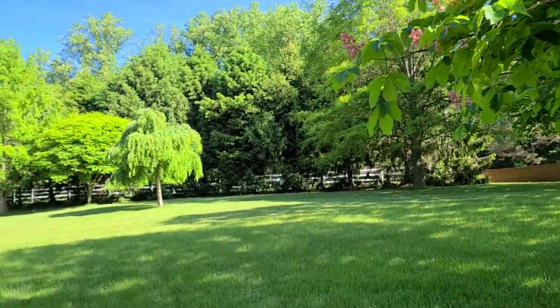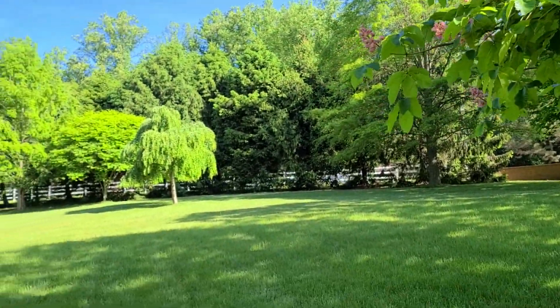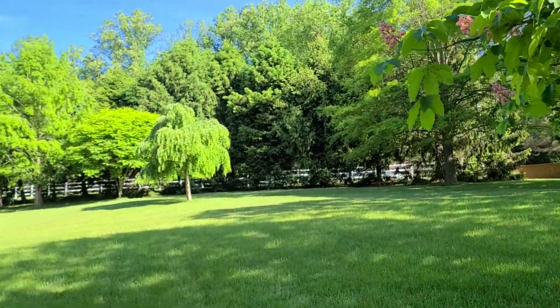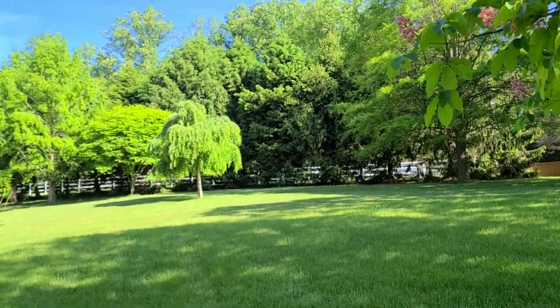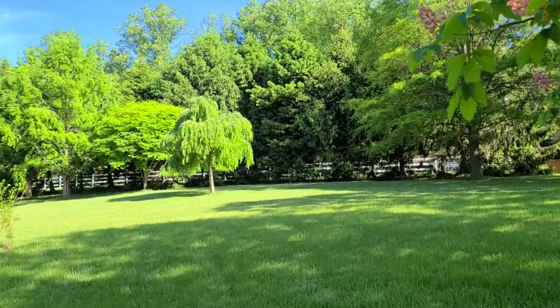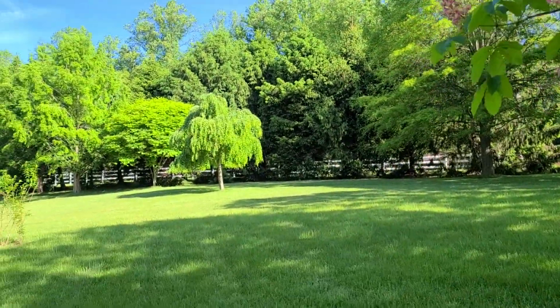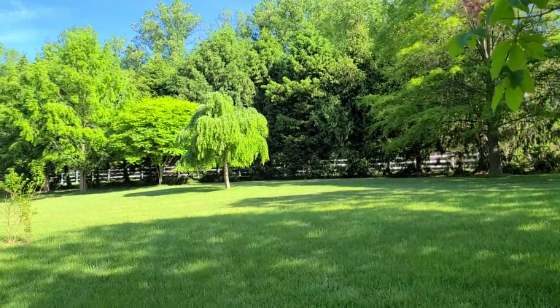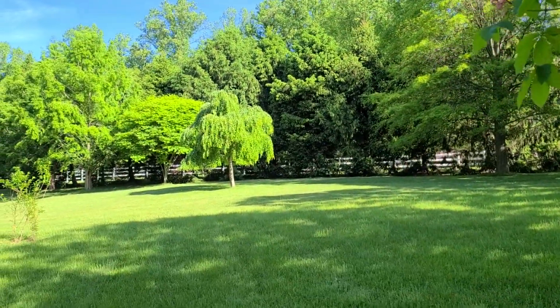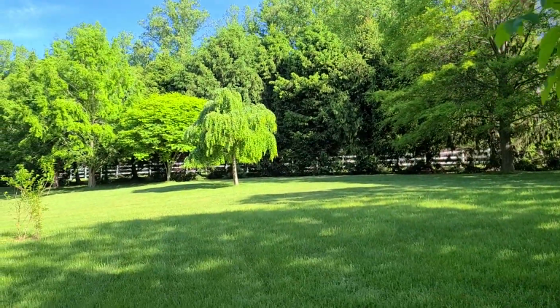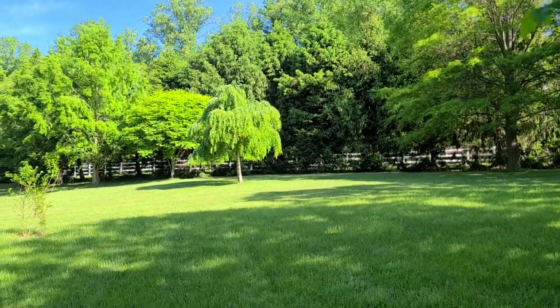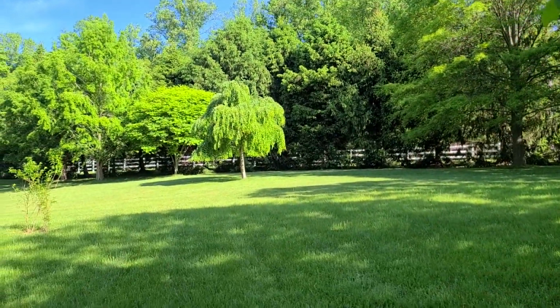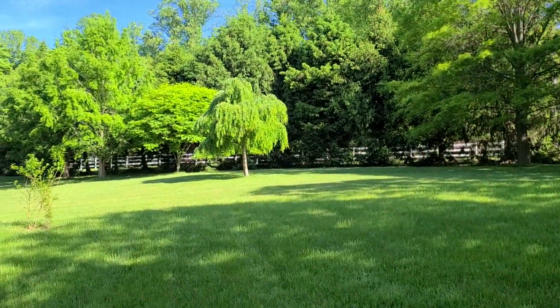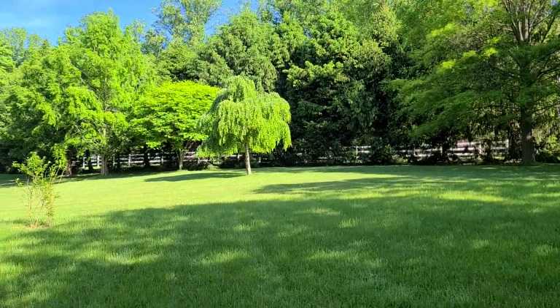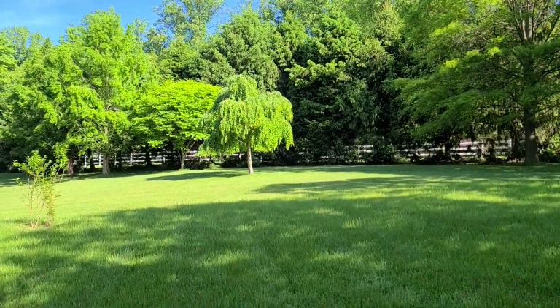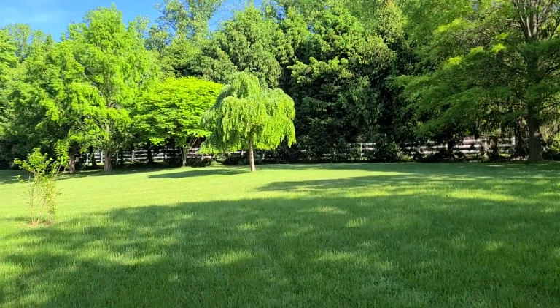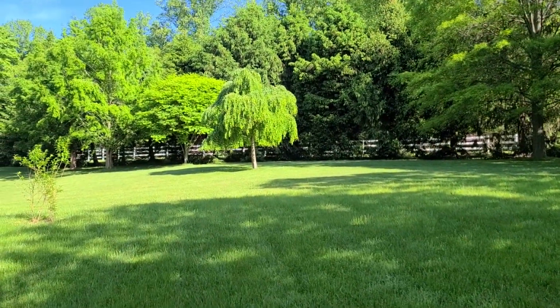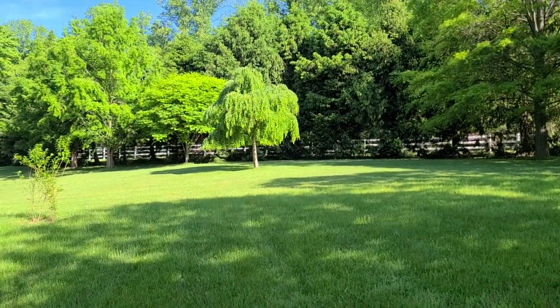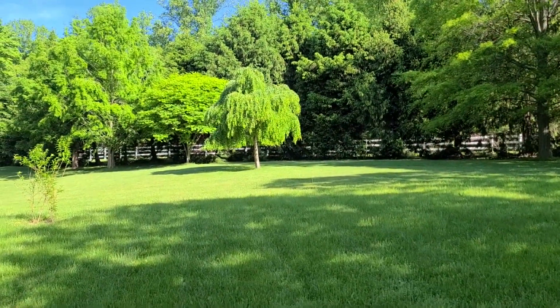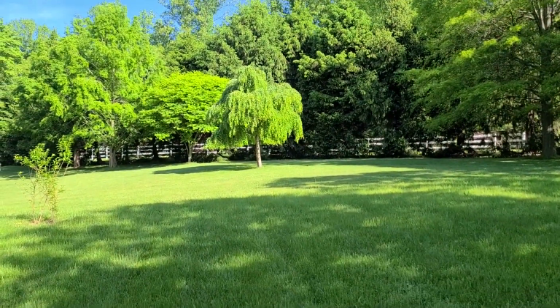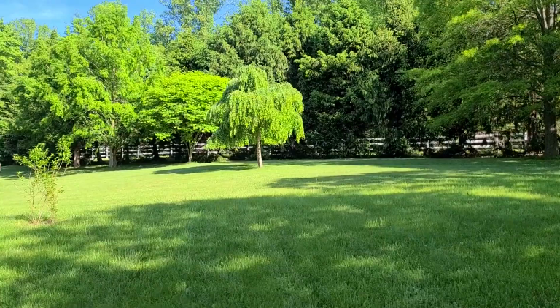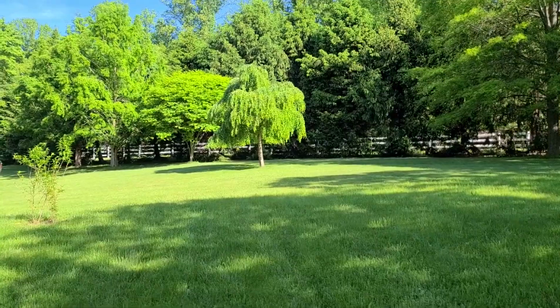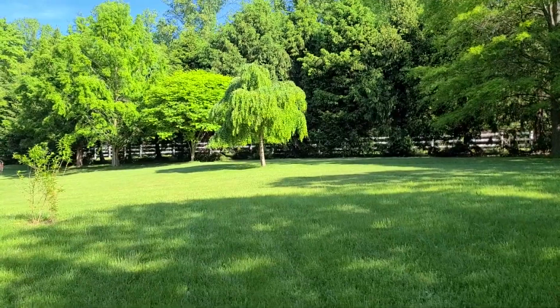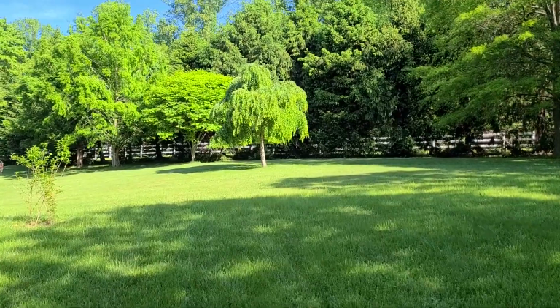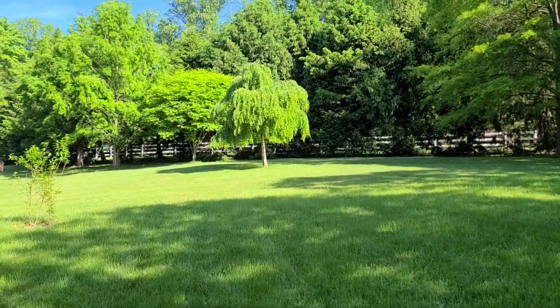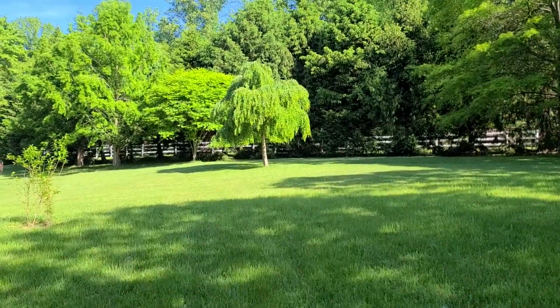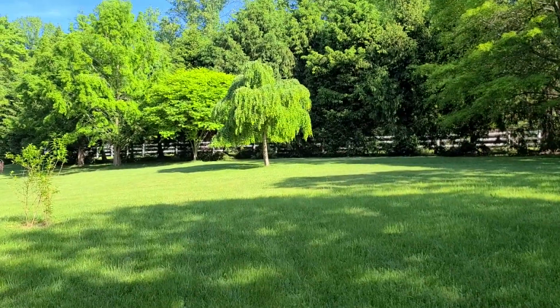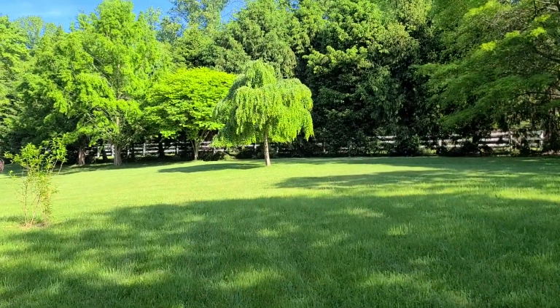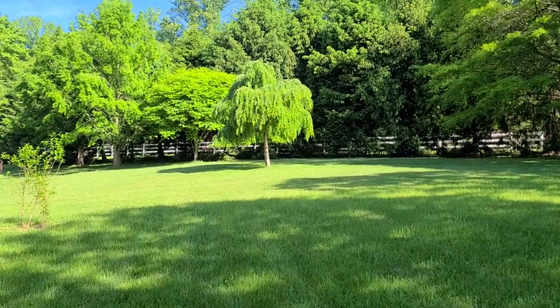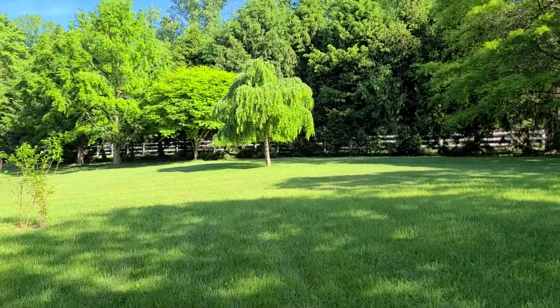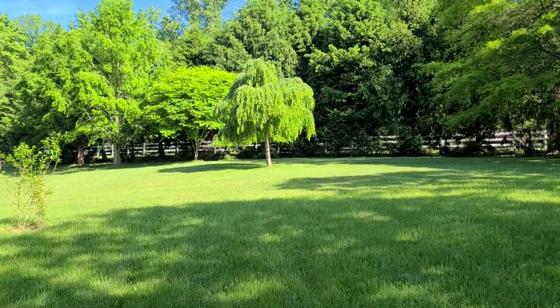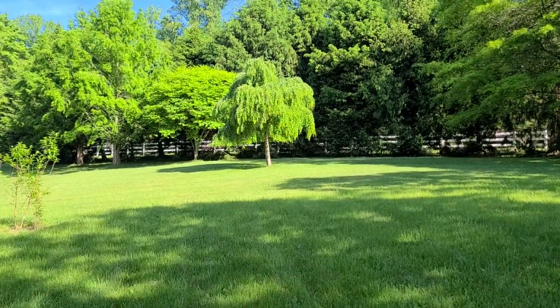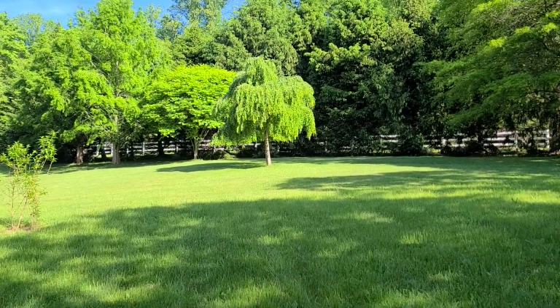Weeping Katsura is always beautiful, with a nice weeping shape.